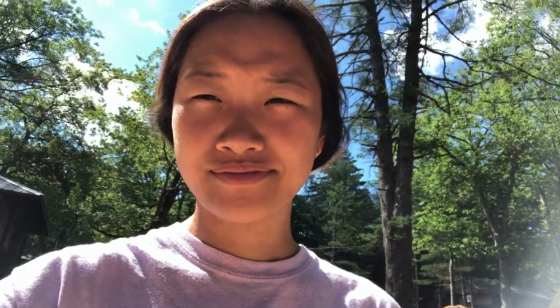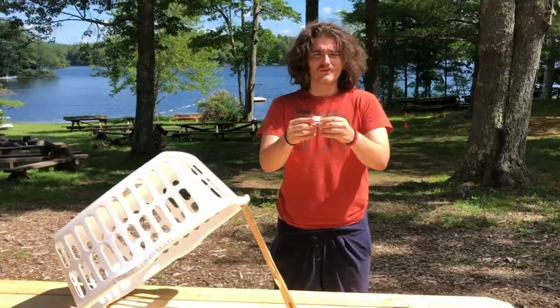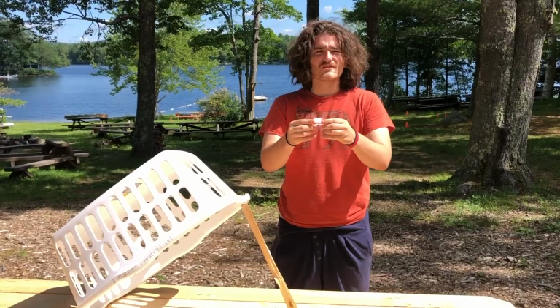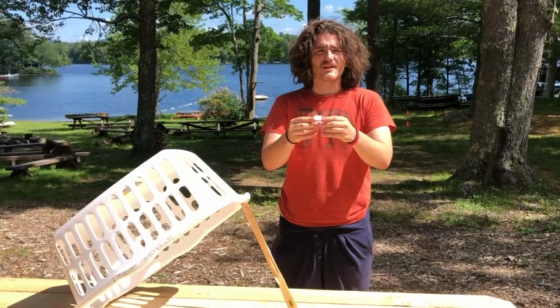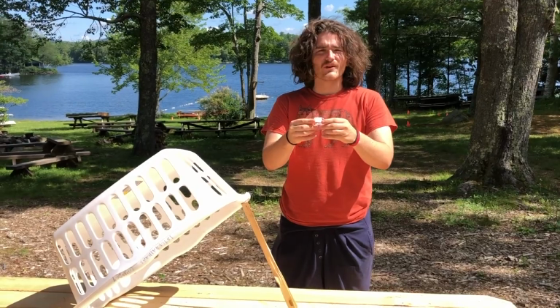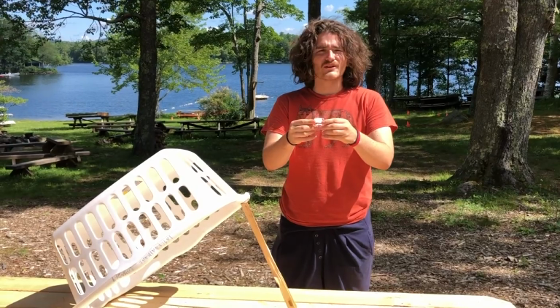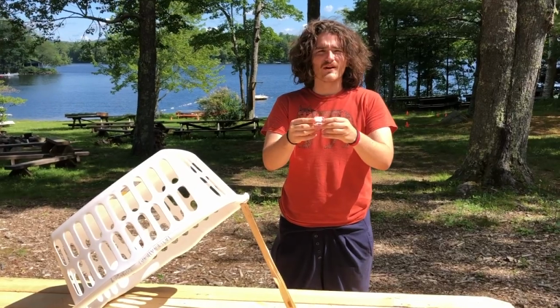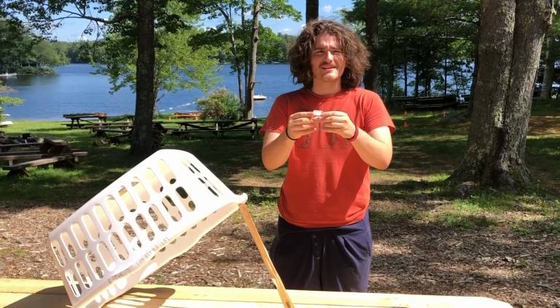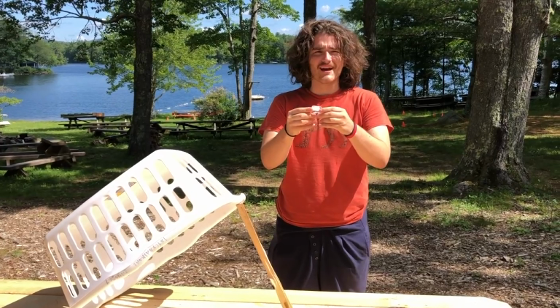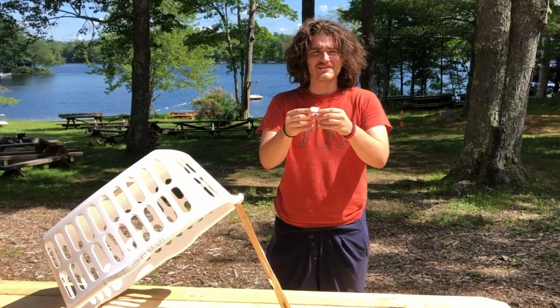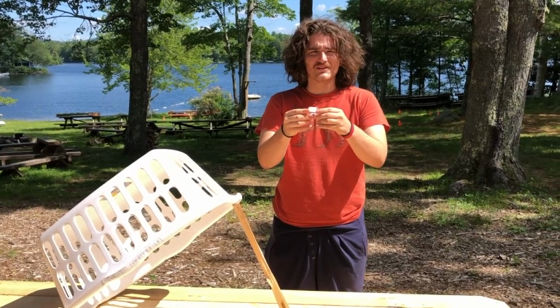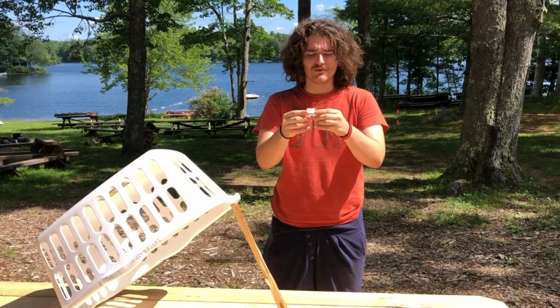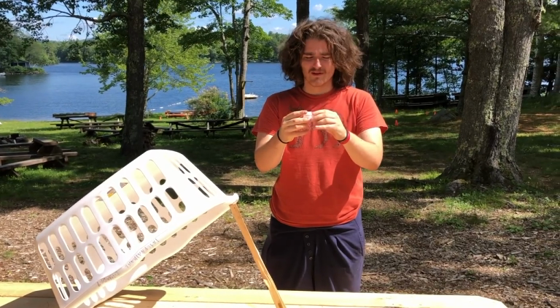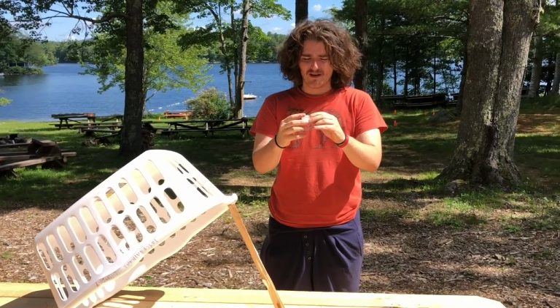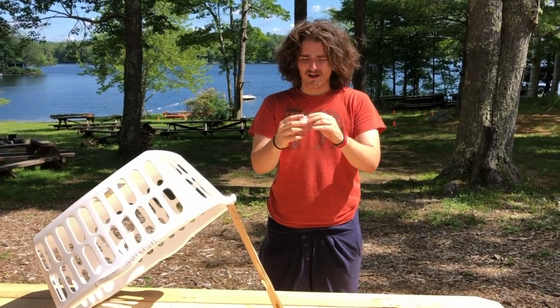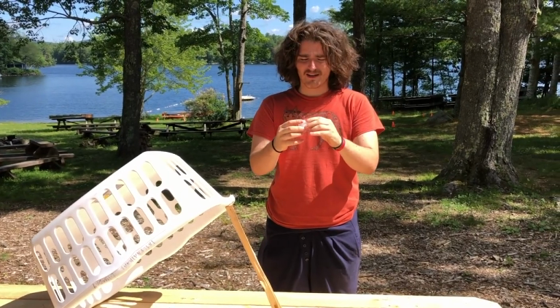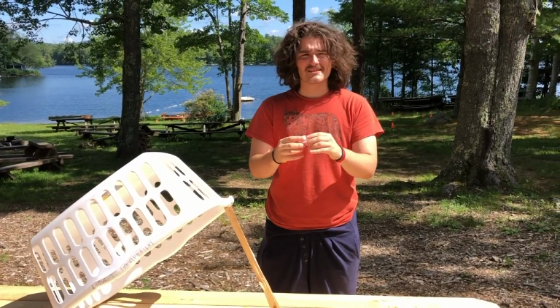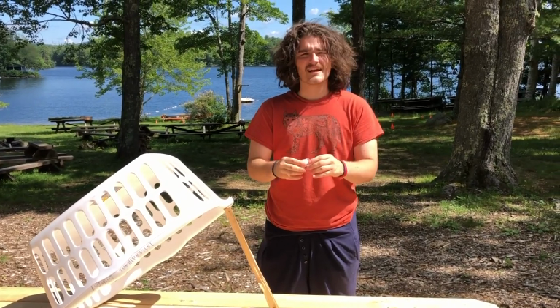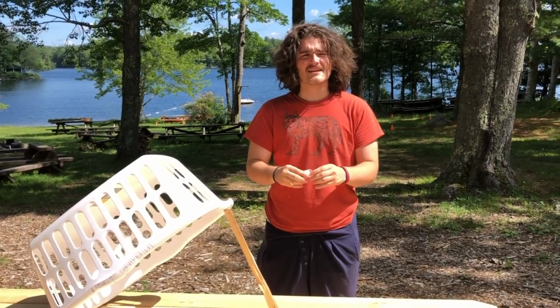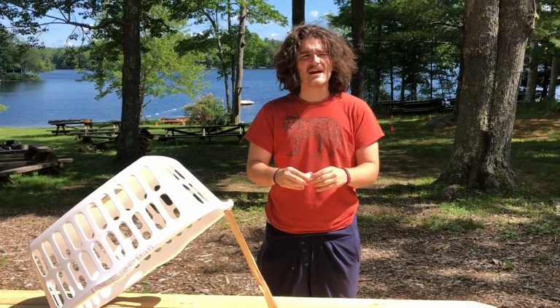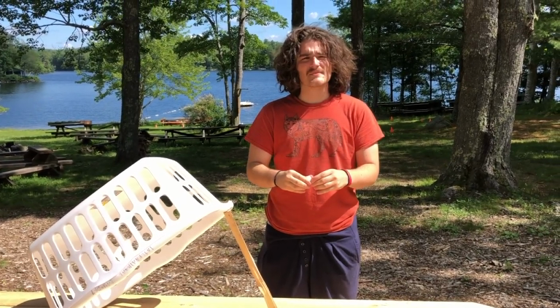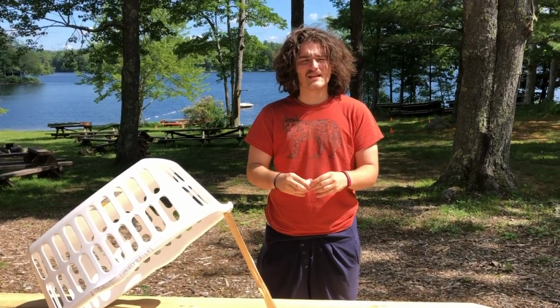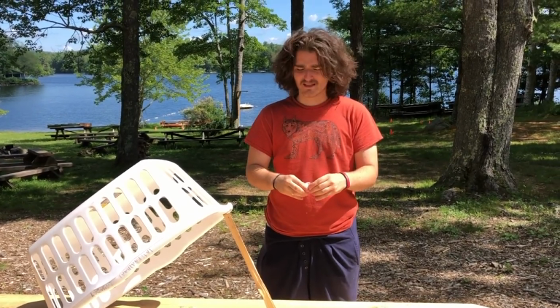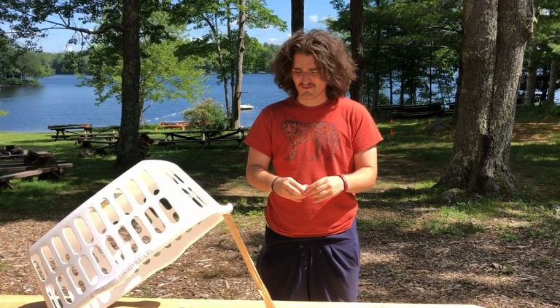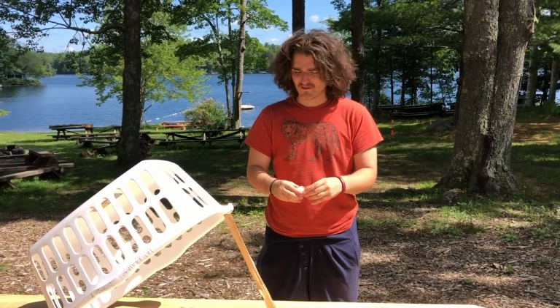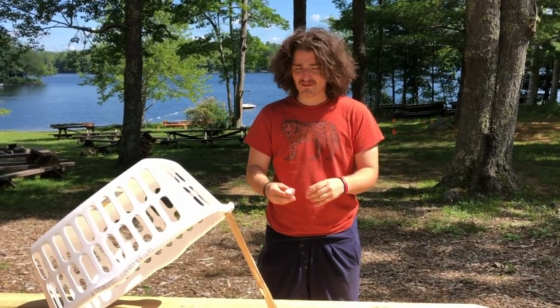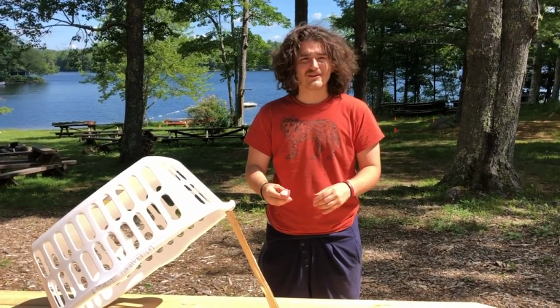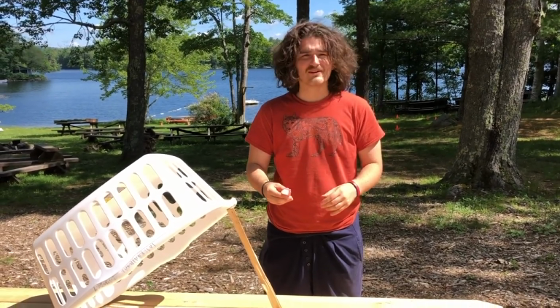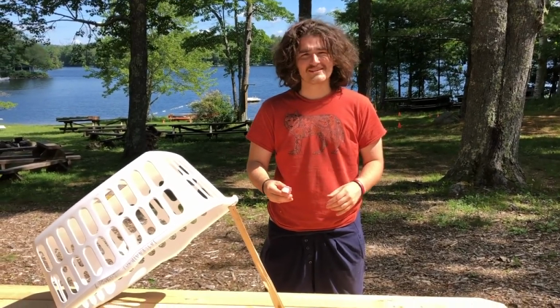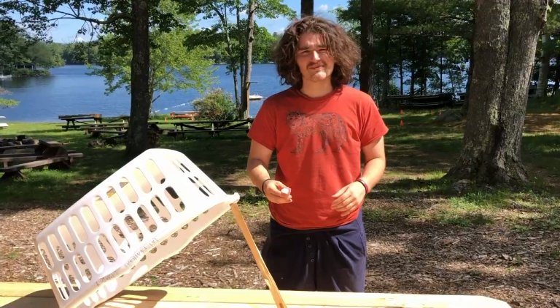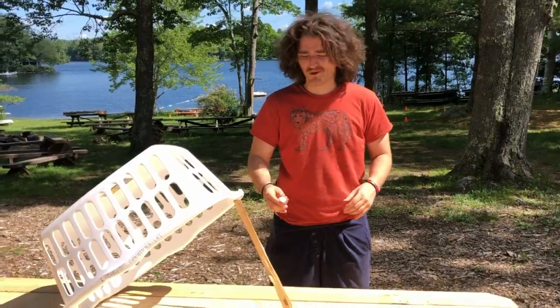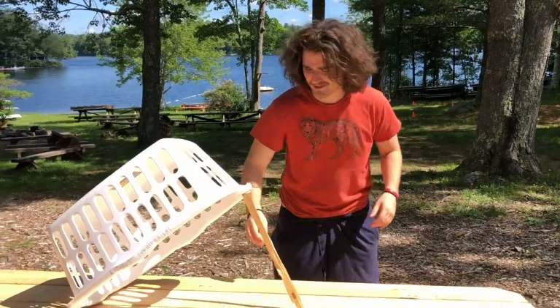They're heffalumps, and Winnie the Pooh's friend is named Lumpy. So maybe we will find him or one of his other friends — we'll see. The first thing we're gonna try is an ice cube, because it's kind of time sensitive. Let's see if it works.